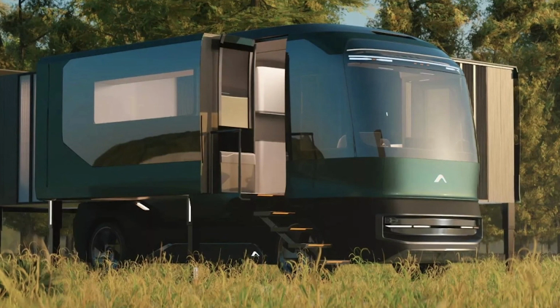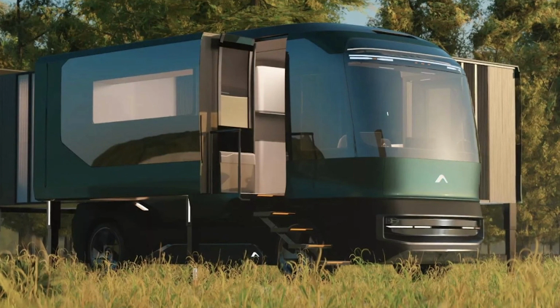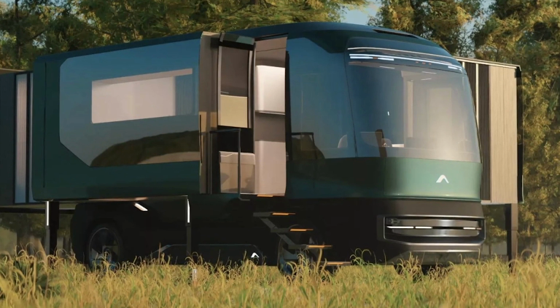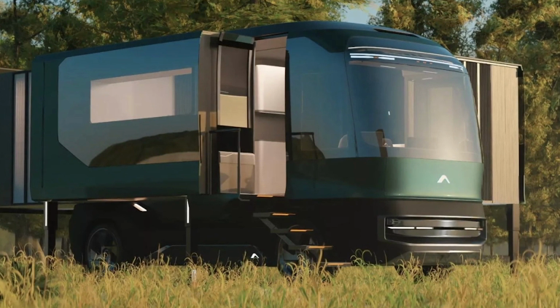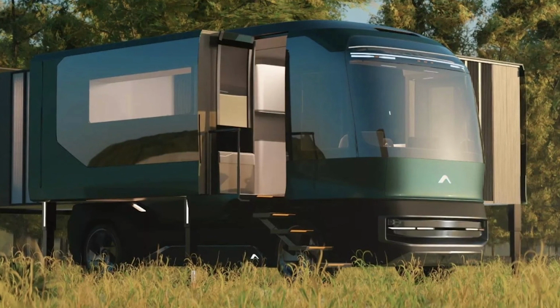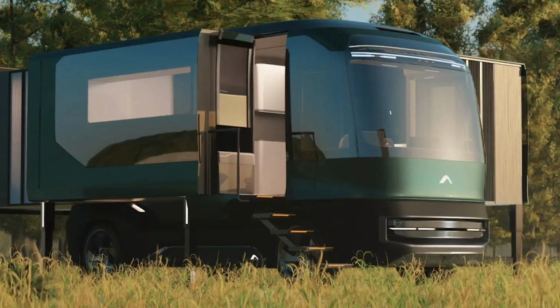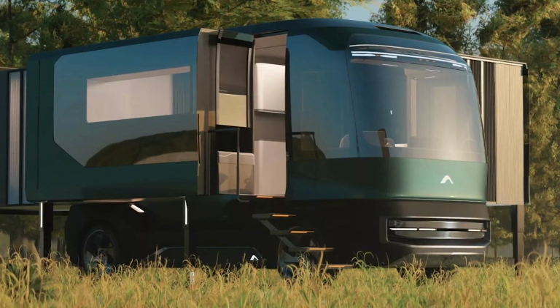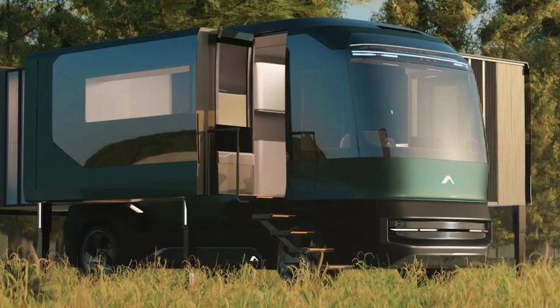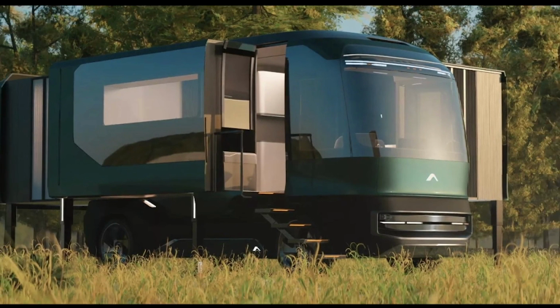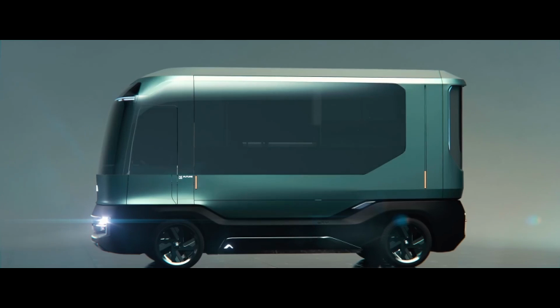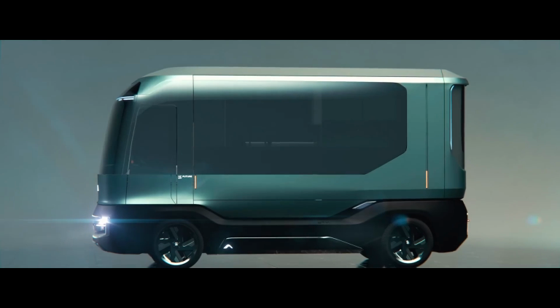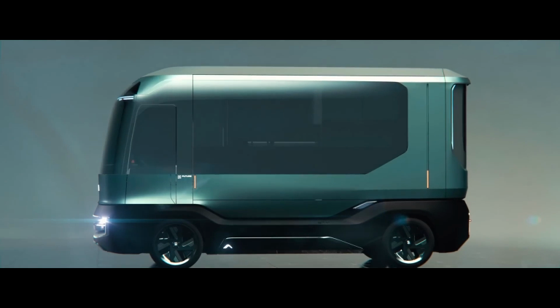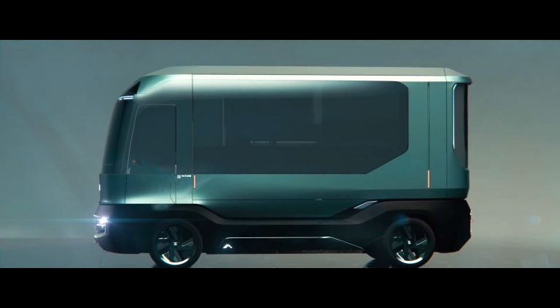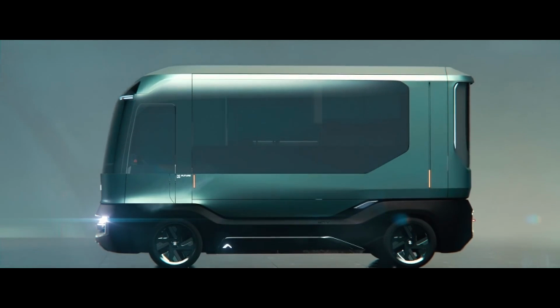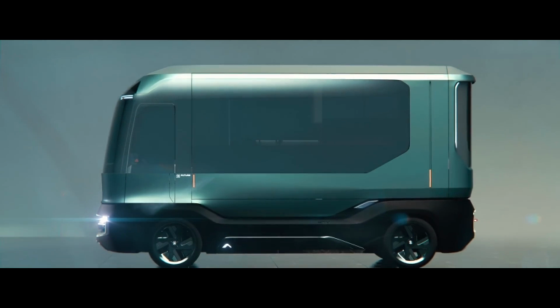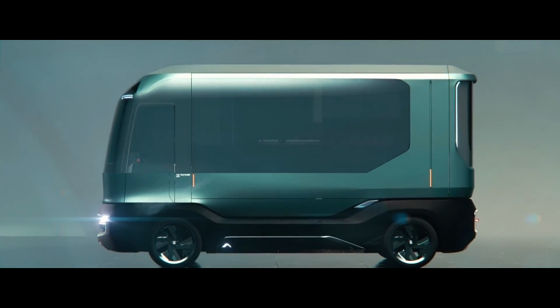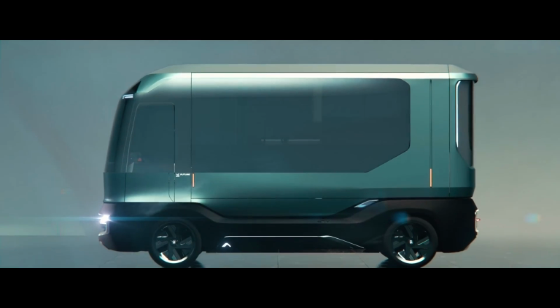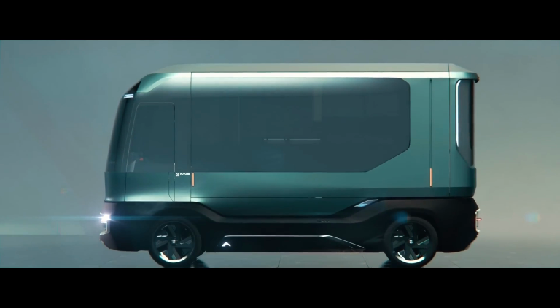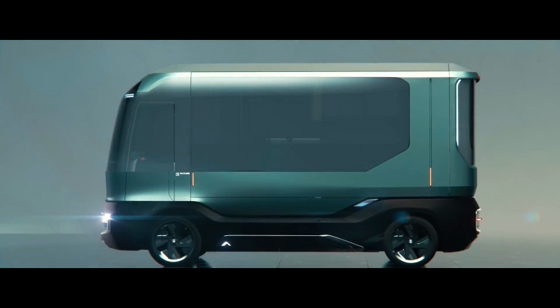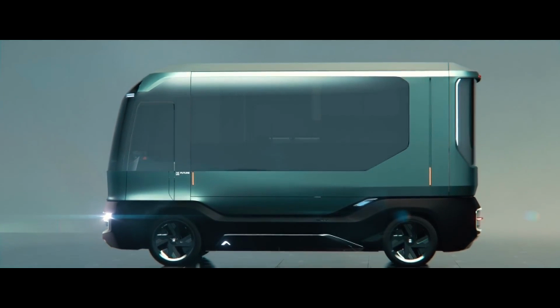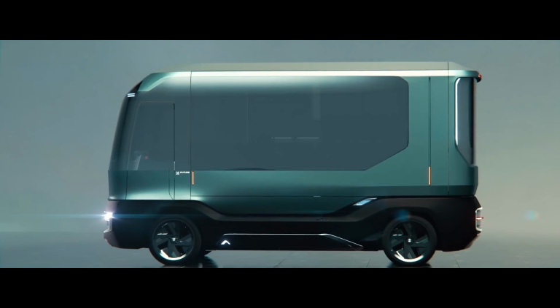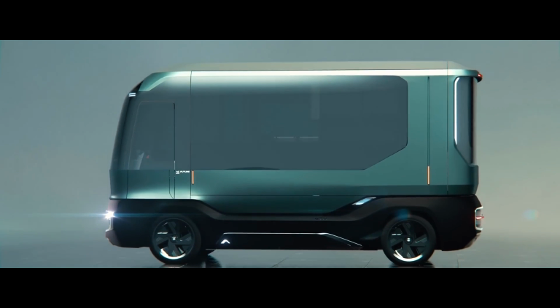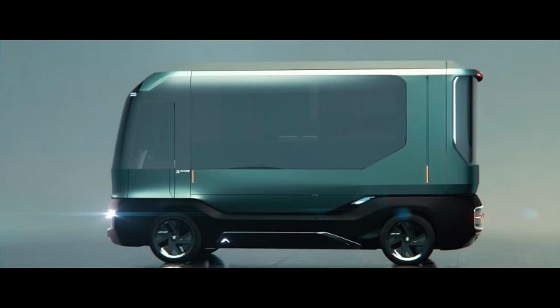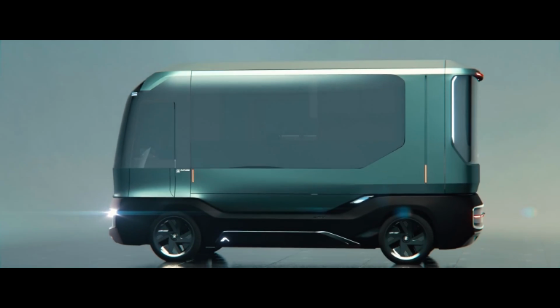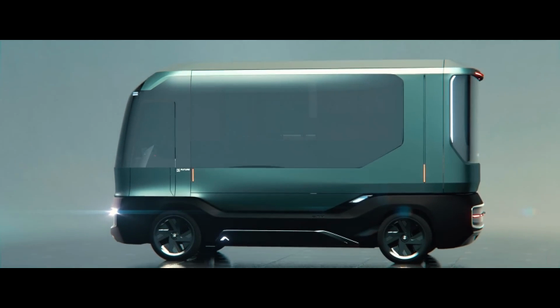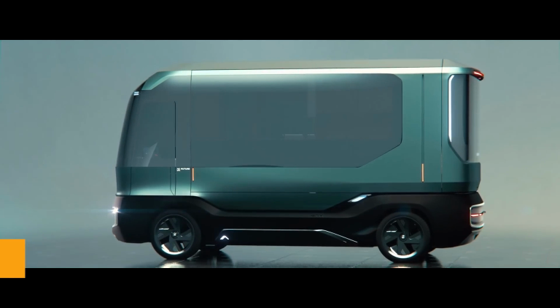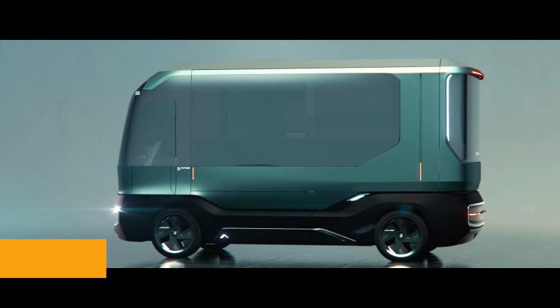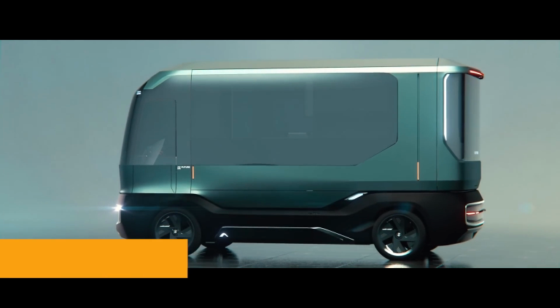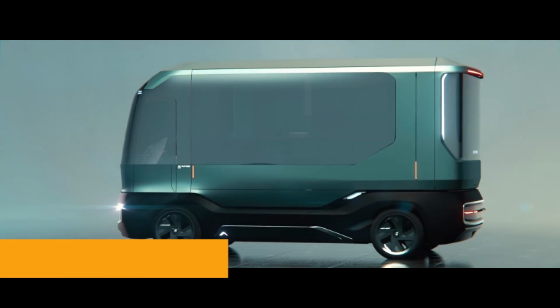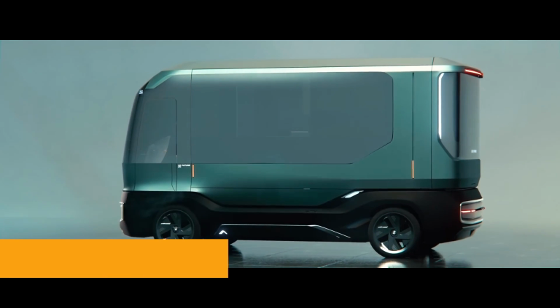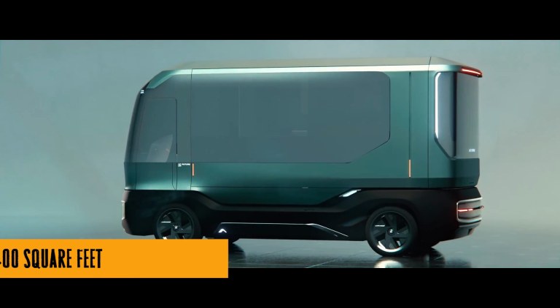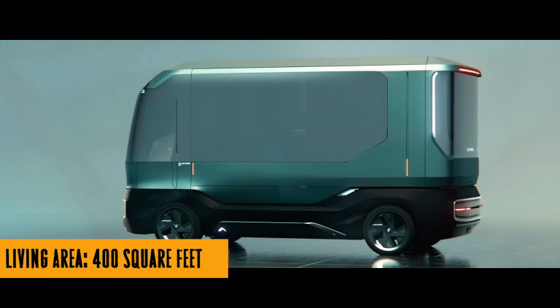This thing is not just a mobile home. It's a glimpse into the future of sustainable, smart, and downright luxurious living on the go.